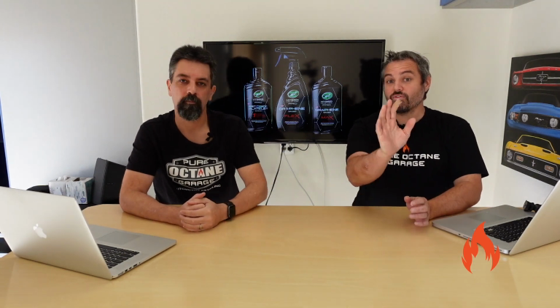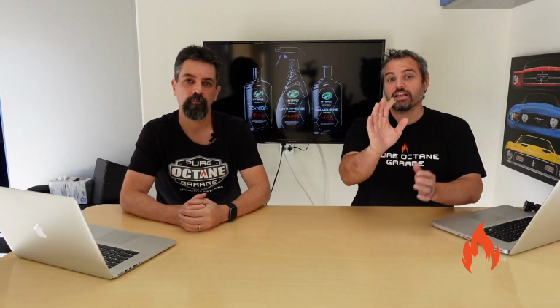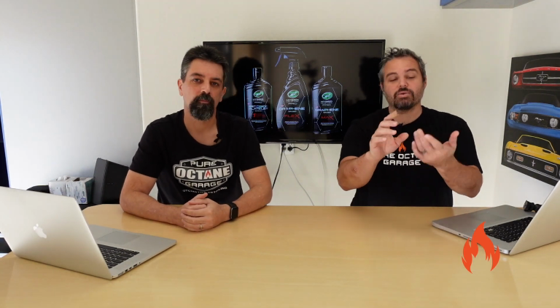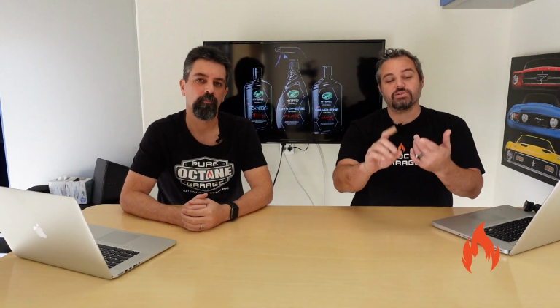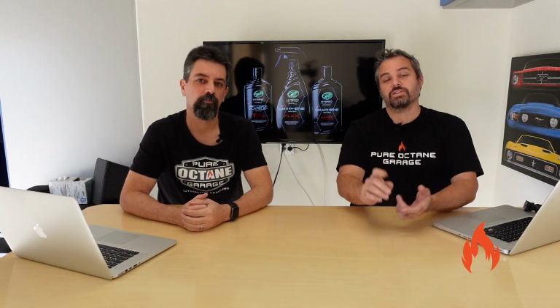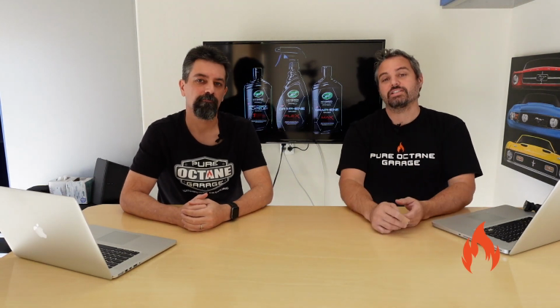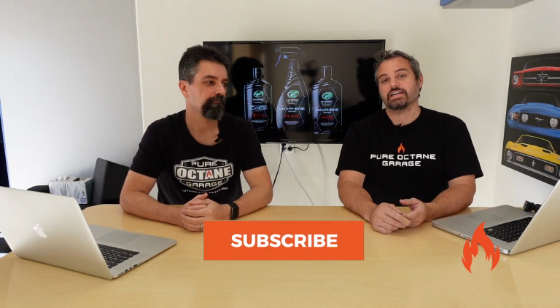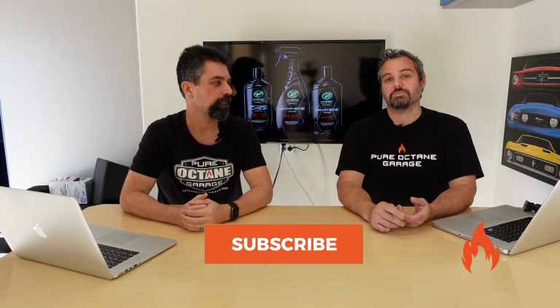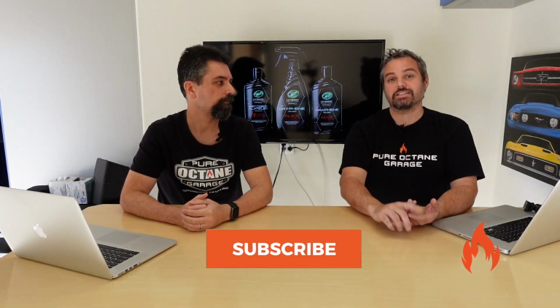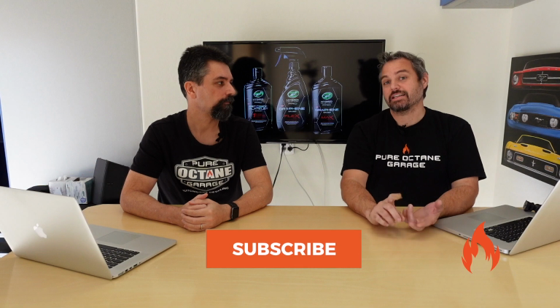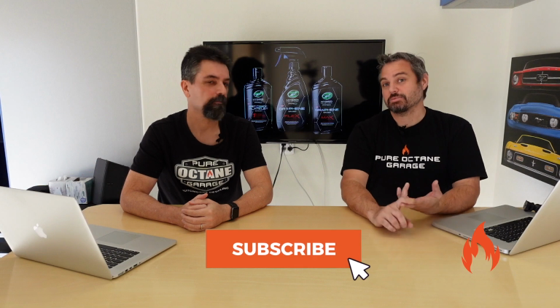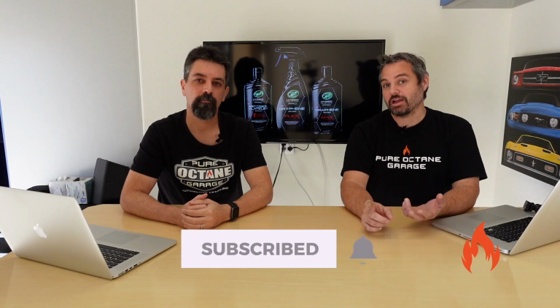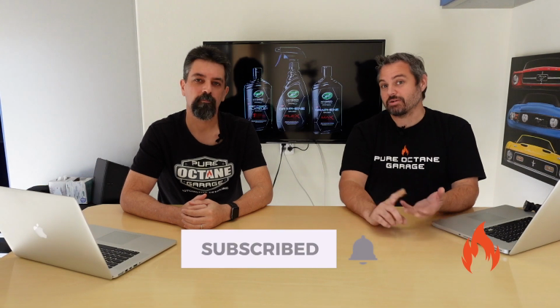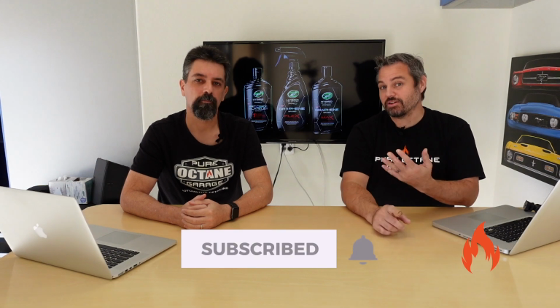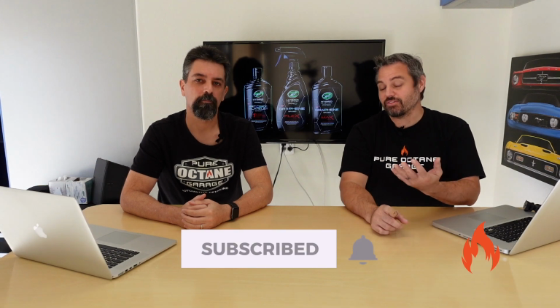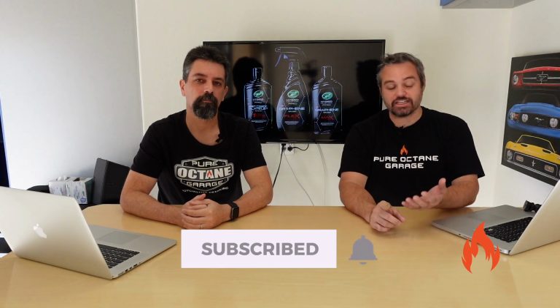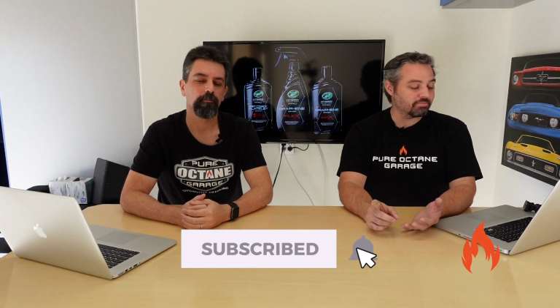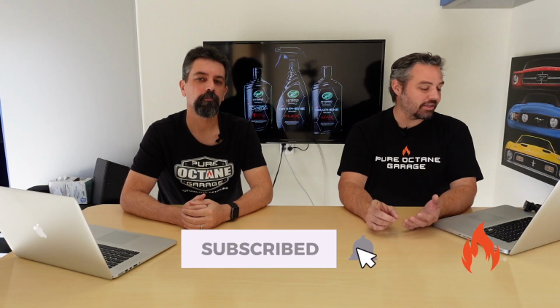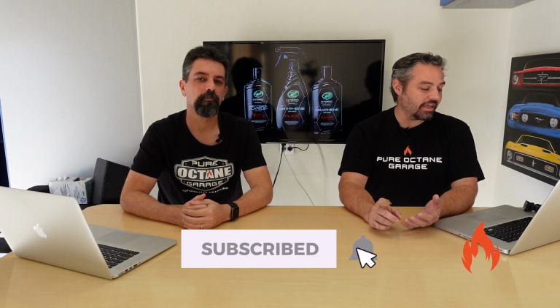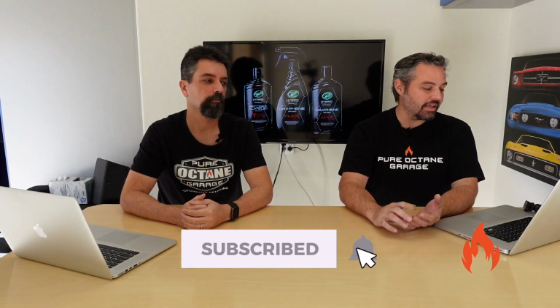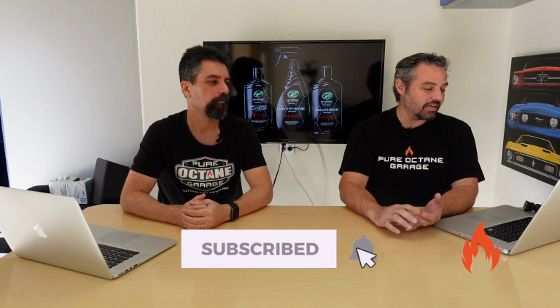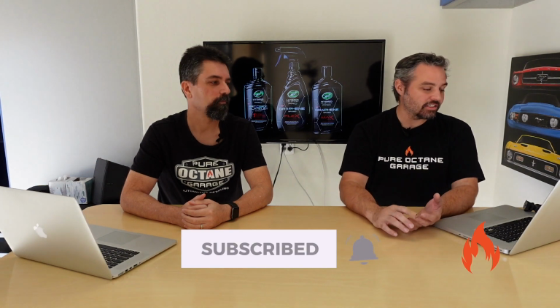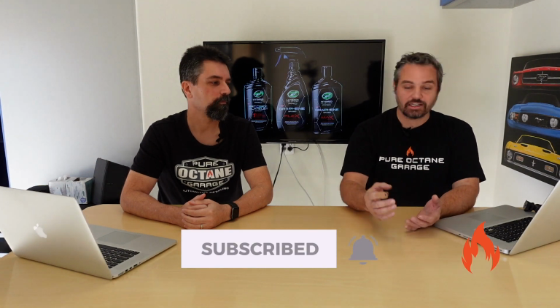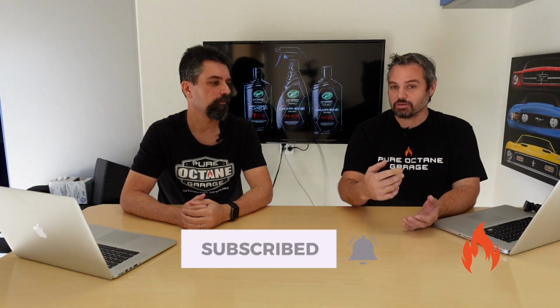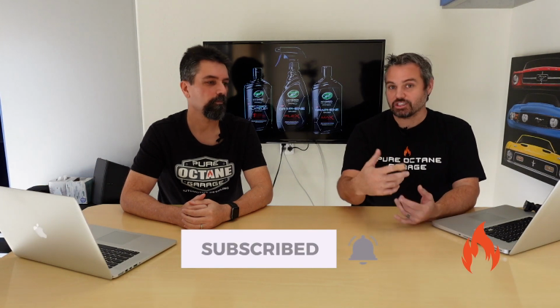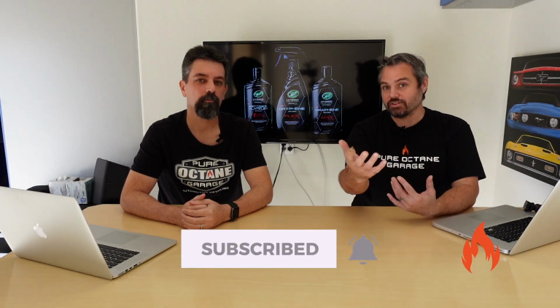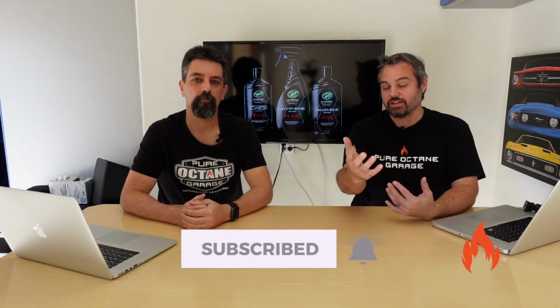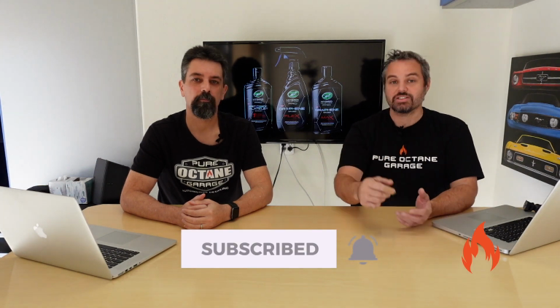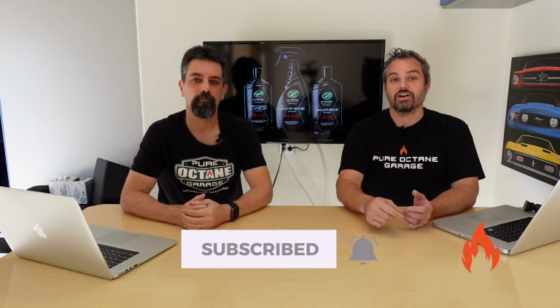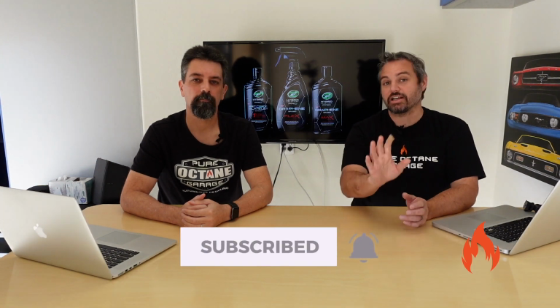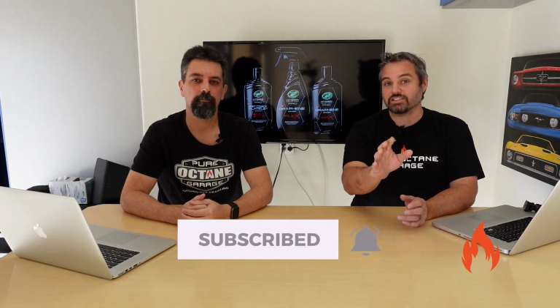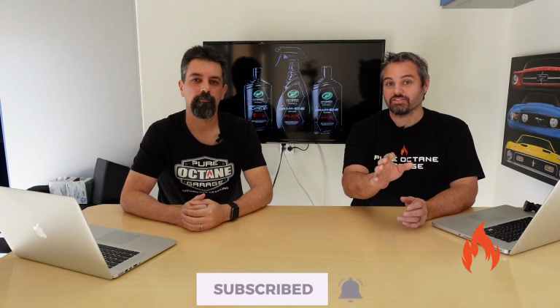Don't forget, we still need you guys to please like, subscribe, ring the notification bell, check out the merch, share with your friends — all that good stuff.